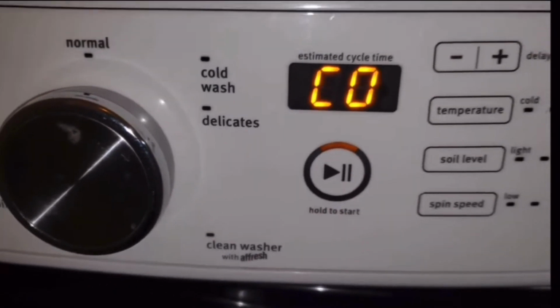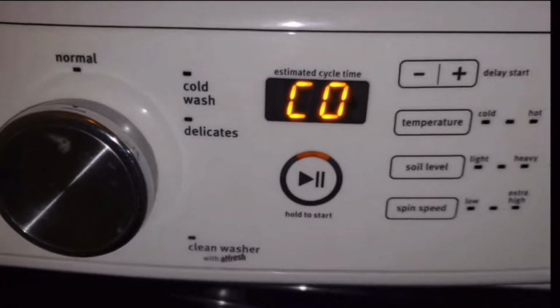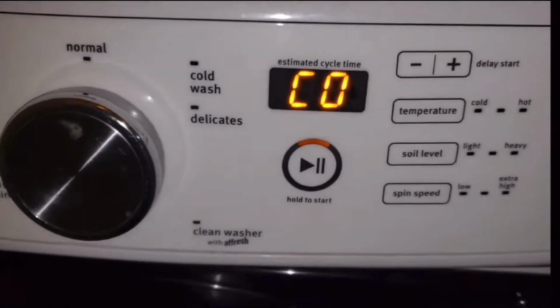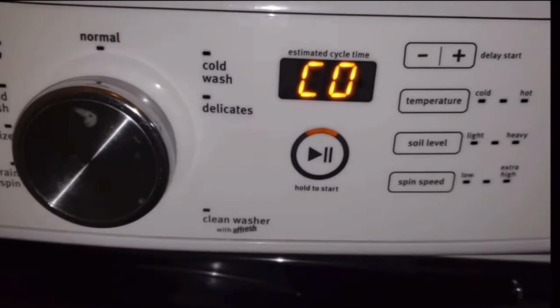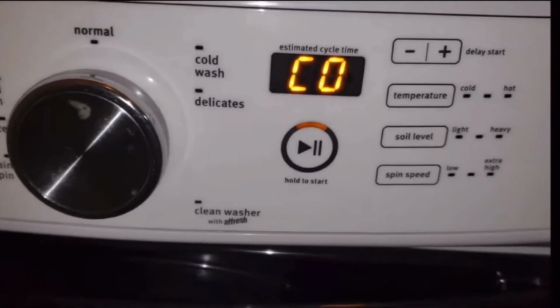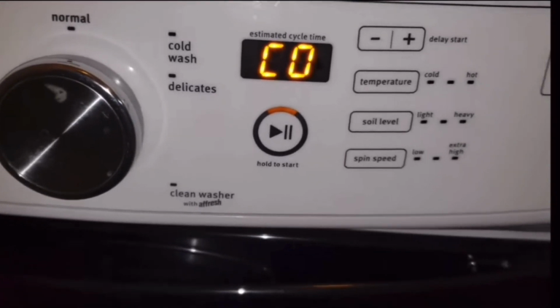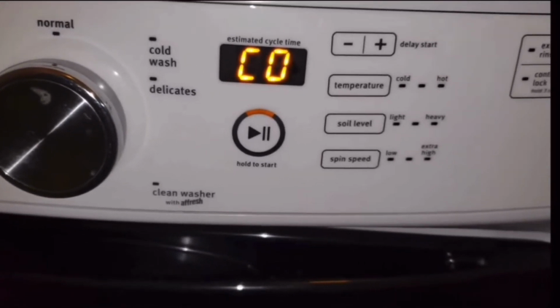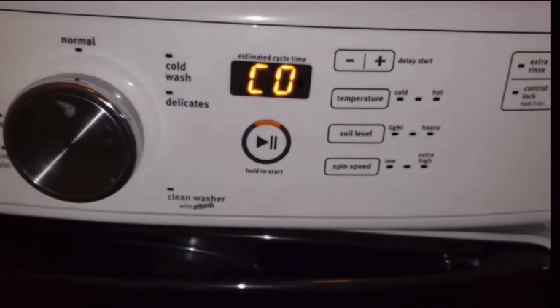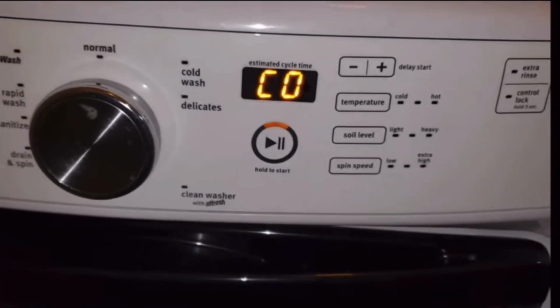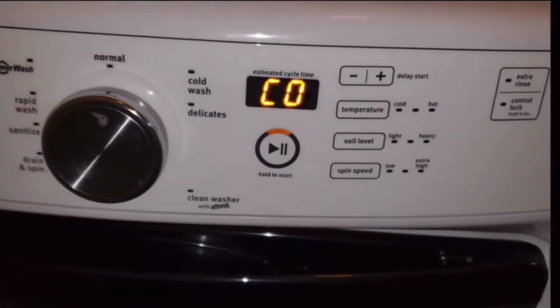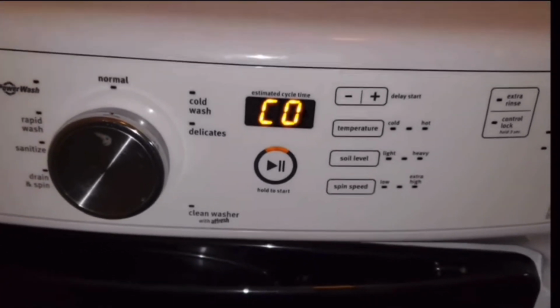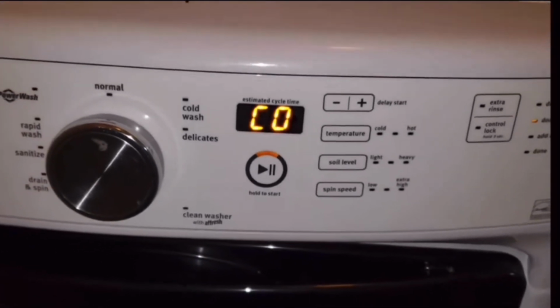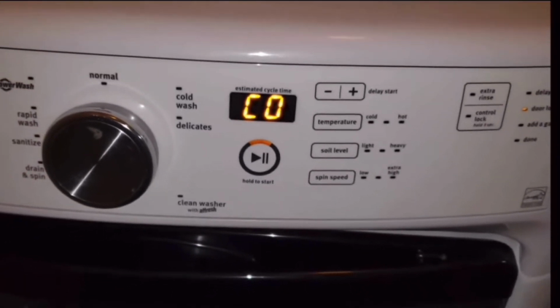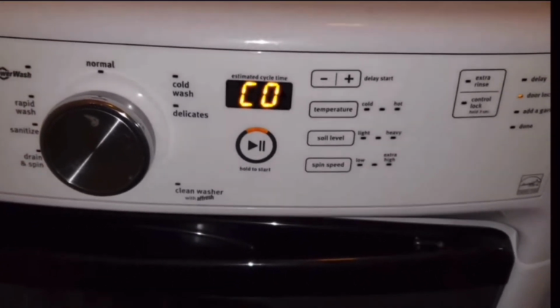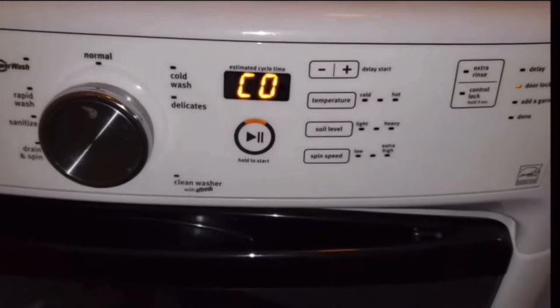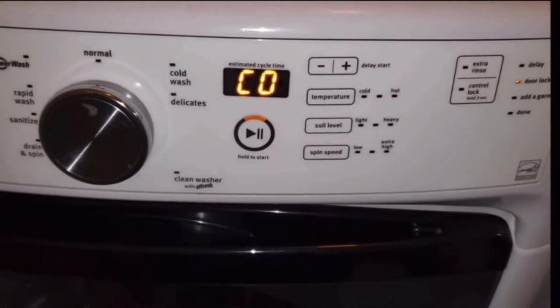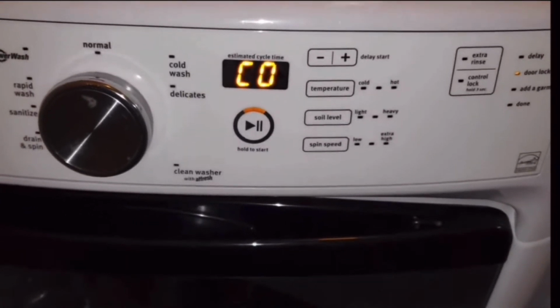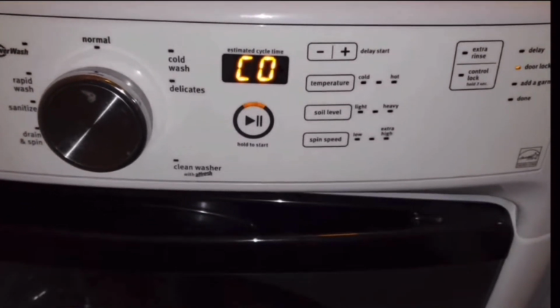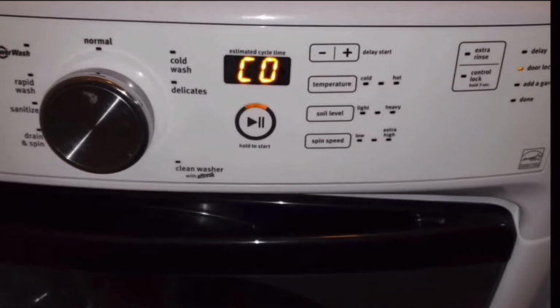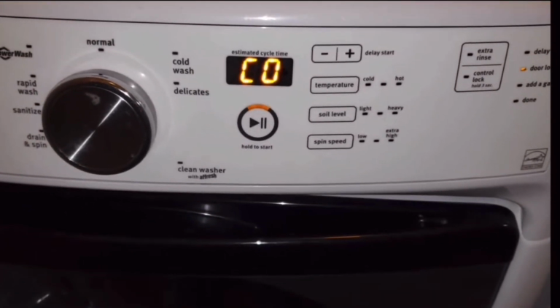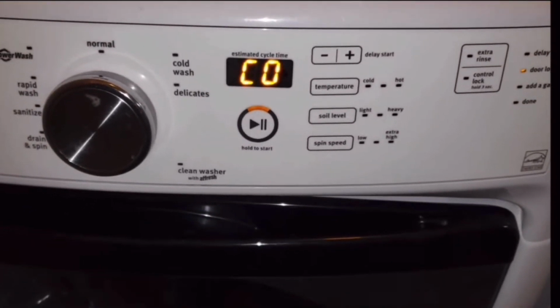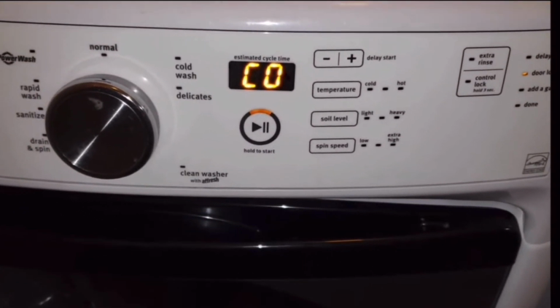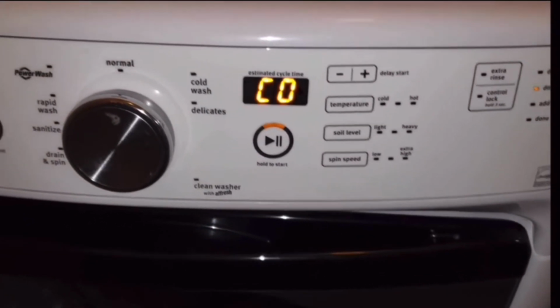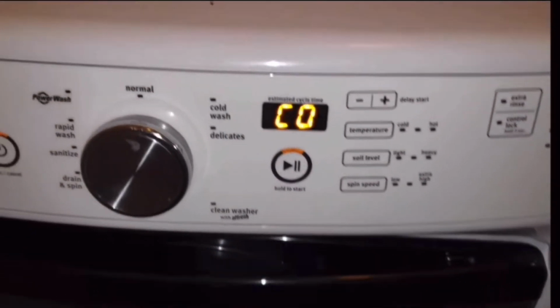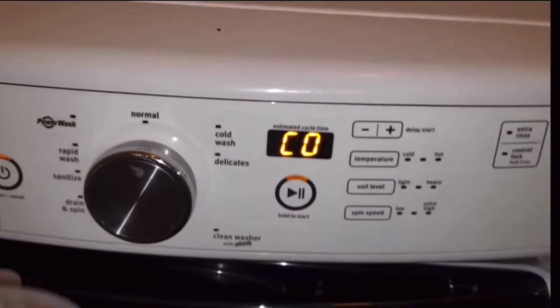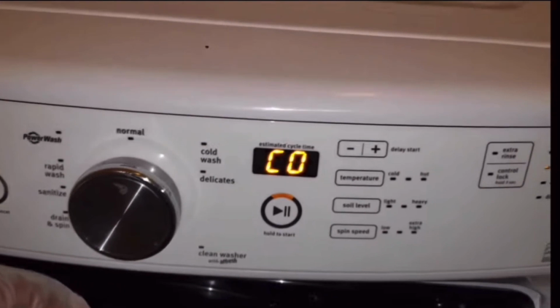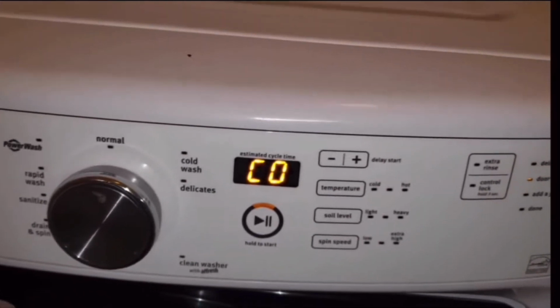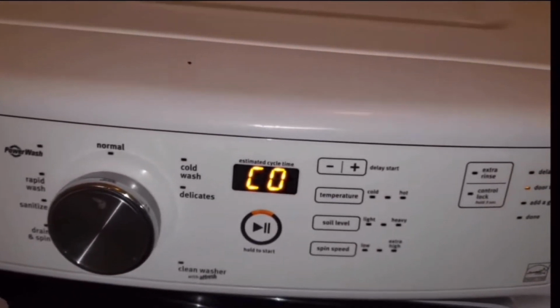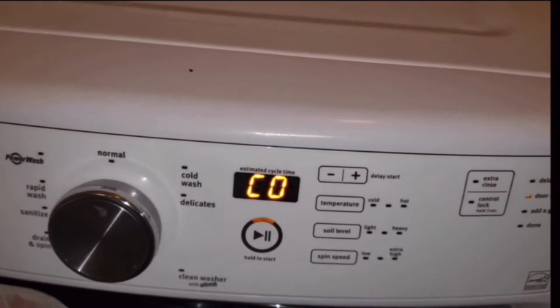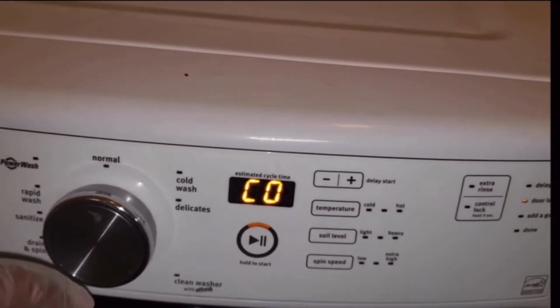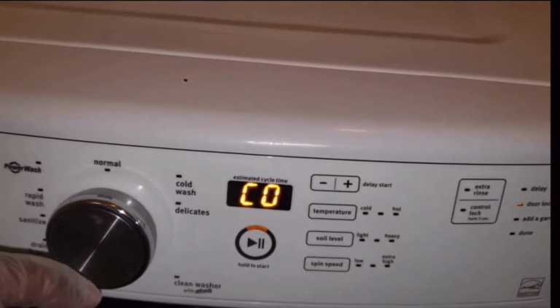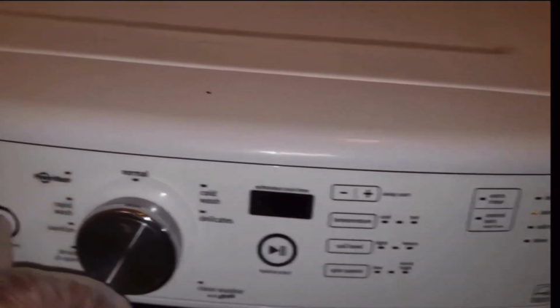There you go — push that one right there. That's going to unlock the door for you. It should work every single time. It's also going to reset the codes on this washing machine.